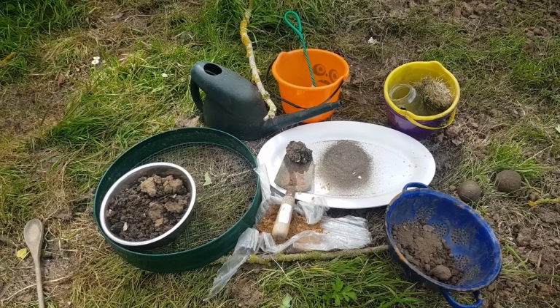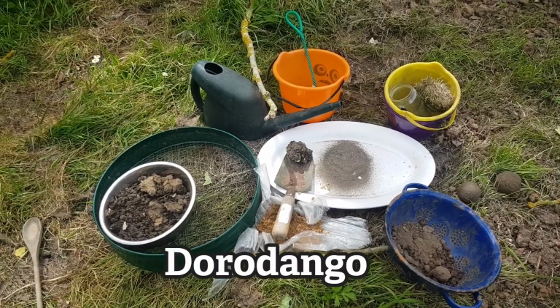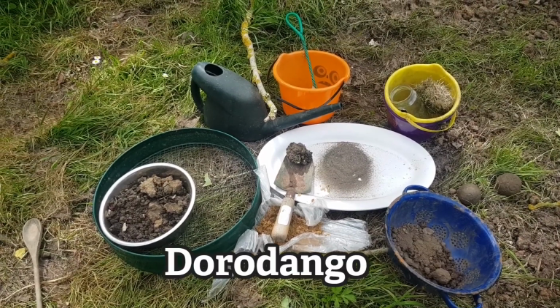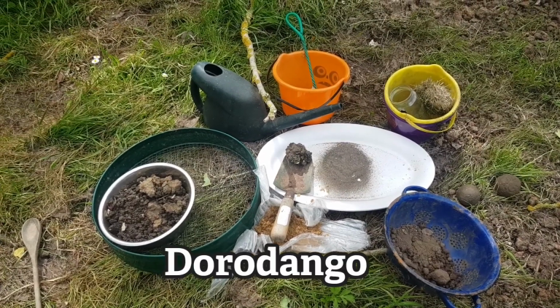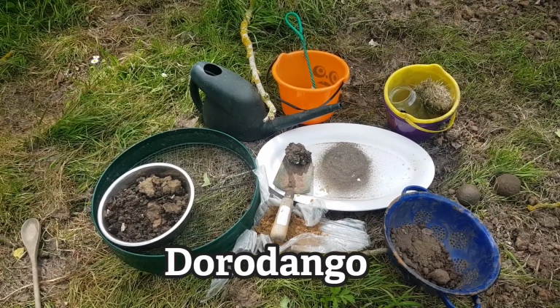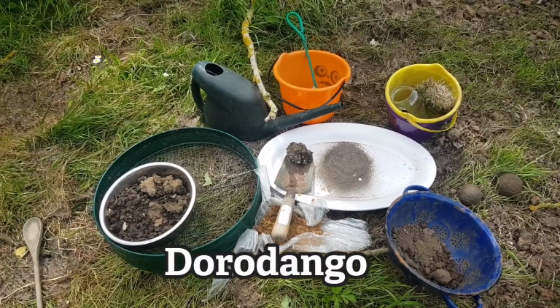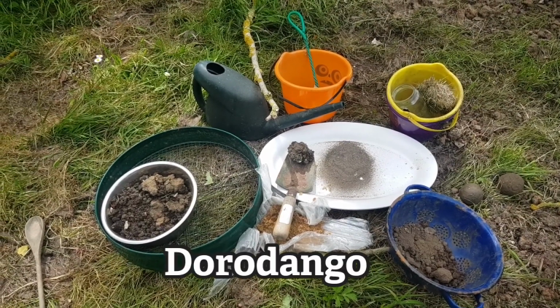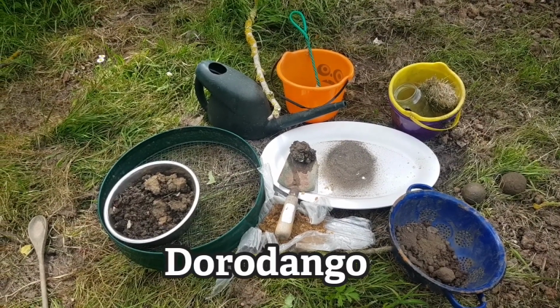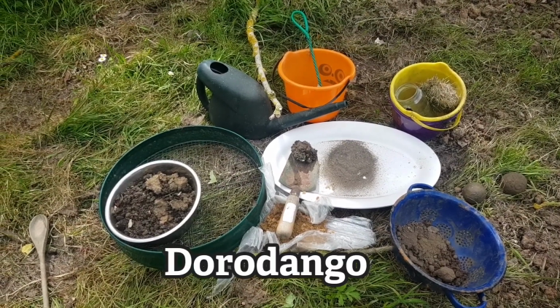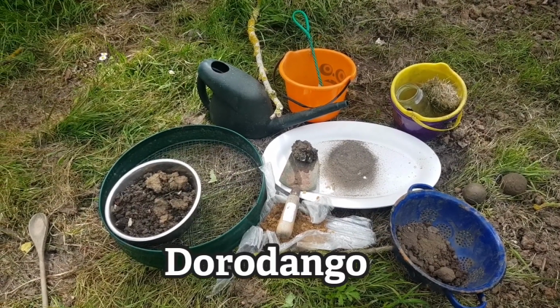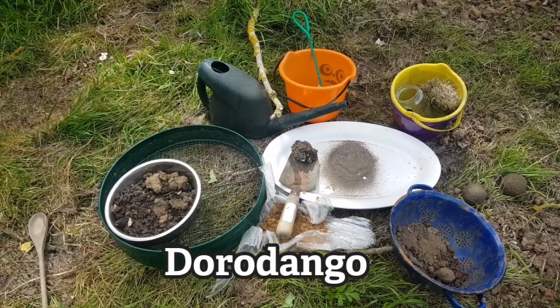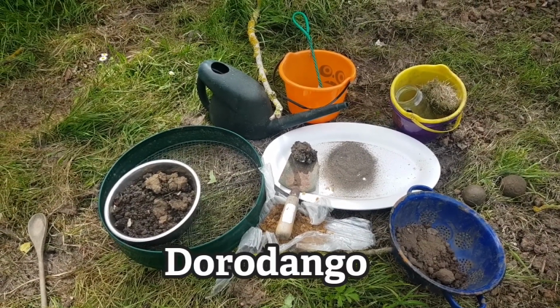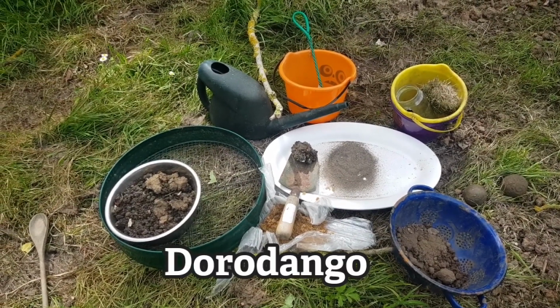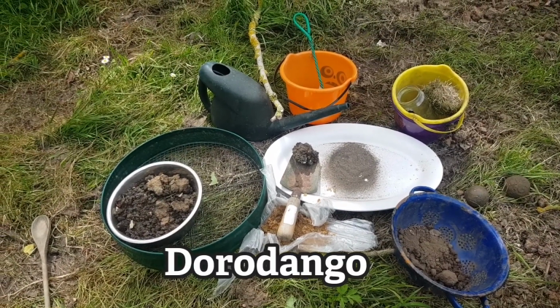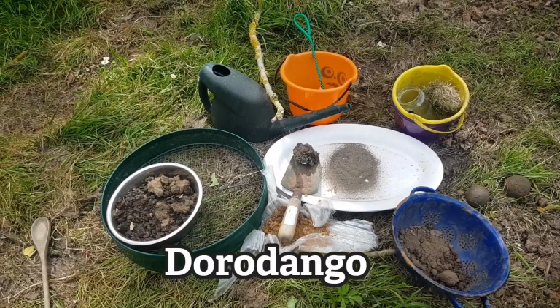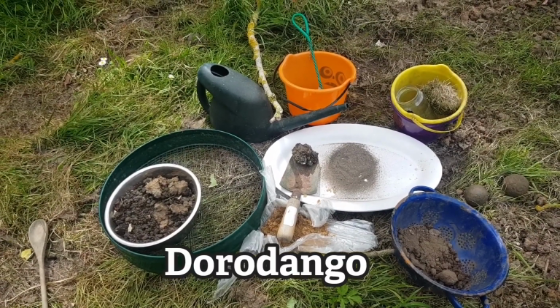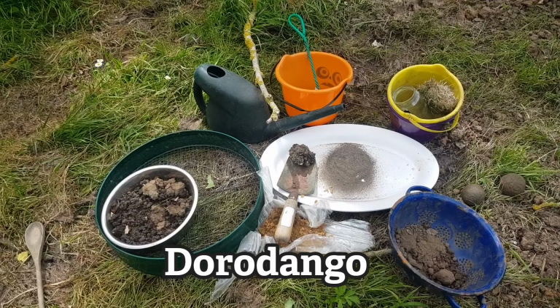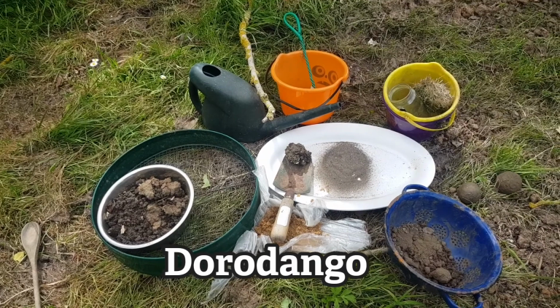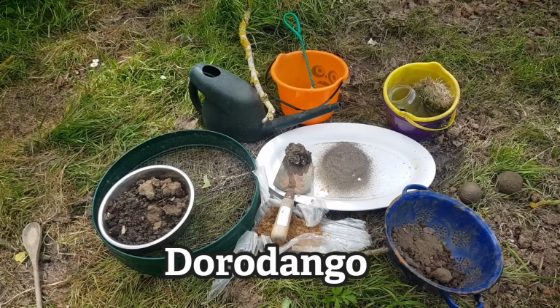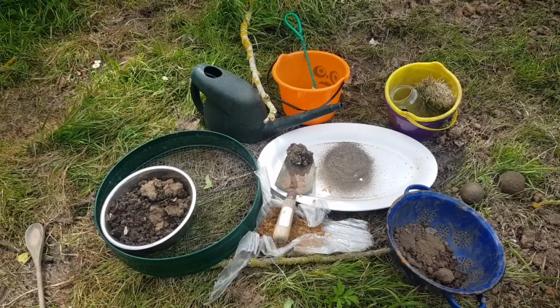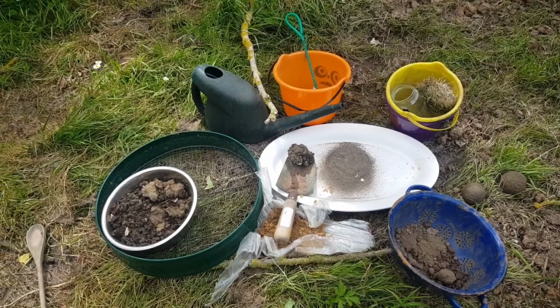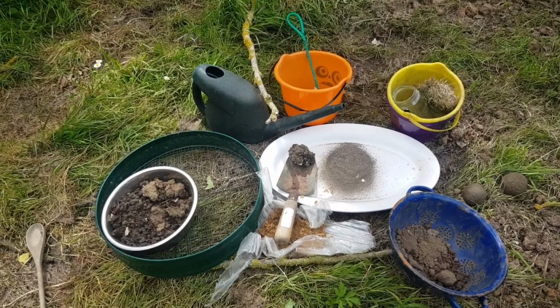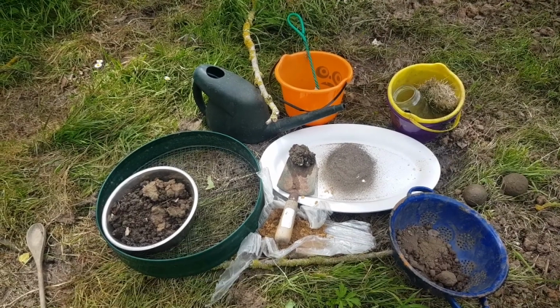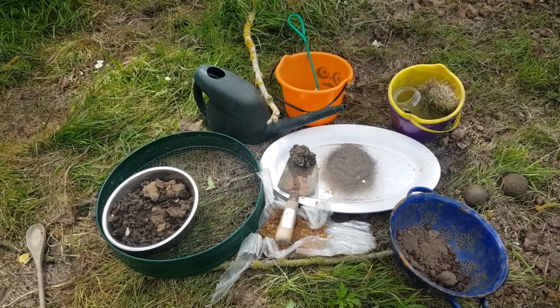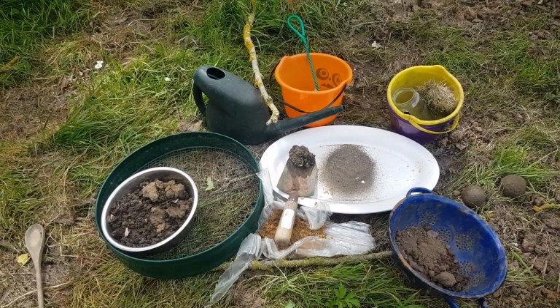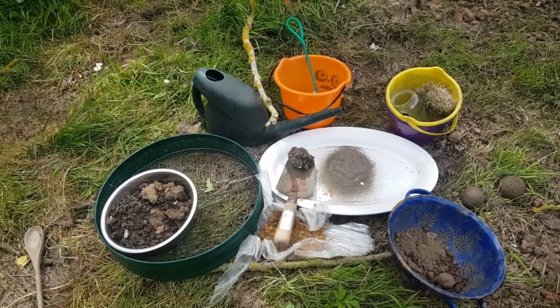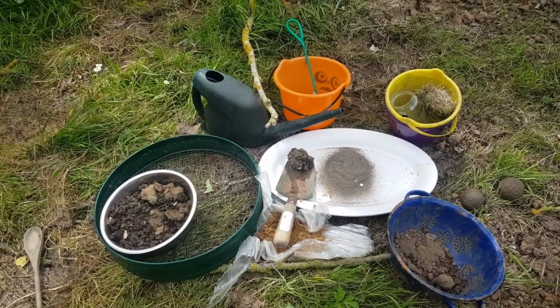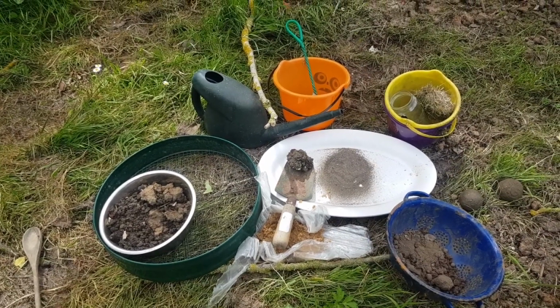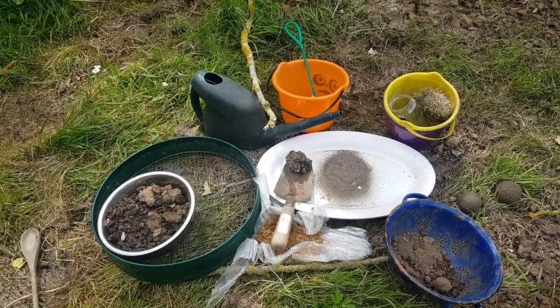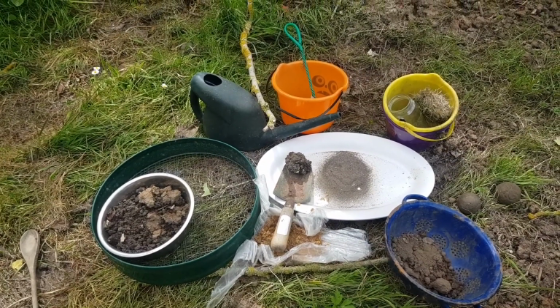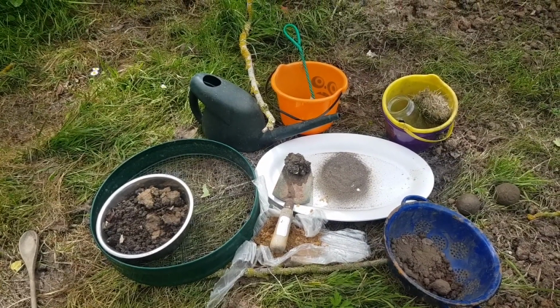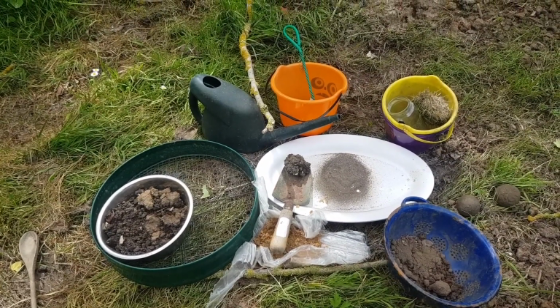It's Japanese and it's turning mud into a beautiful polished sphere.